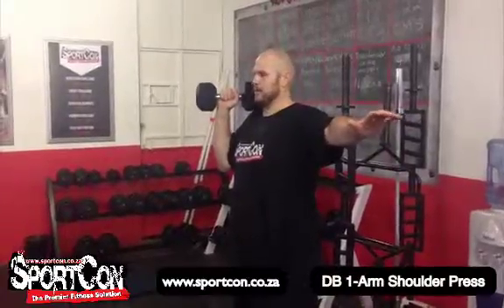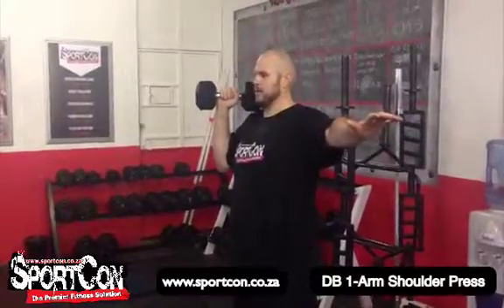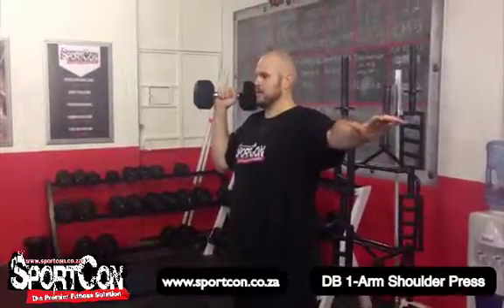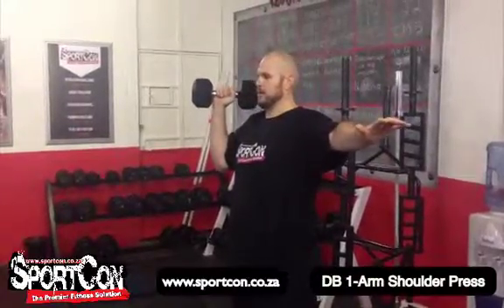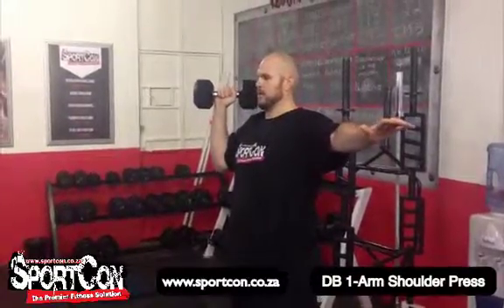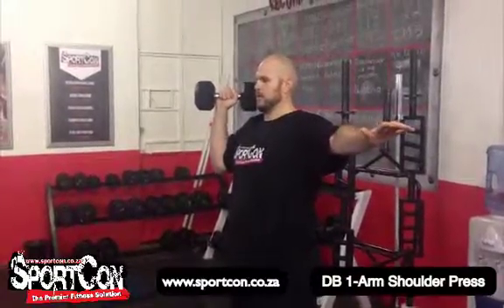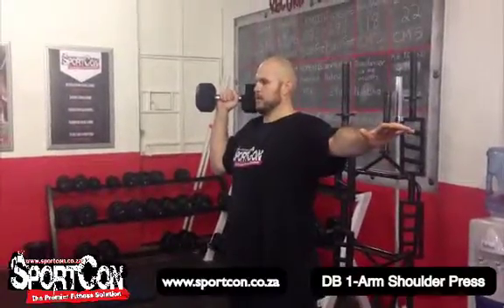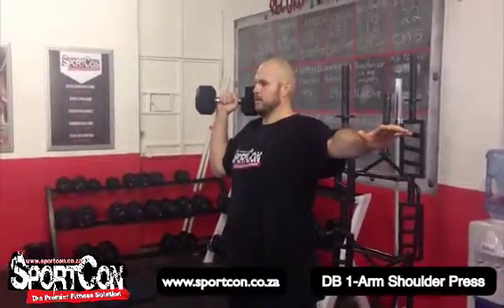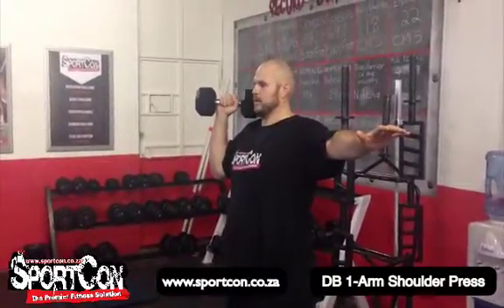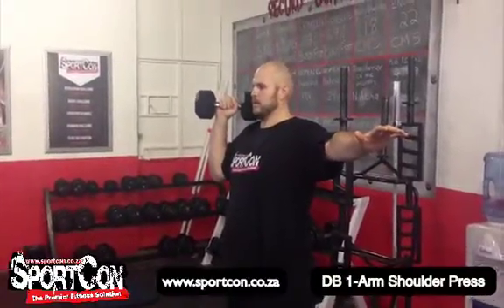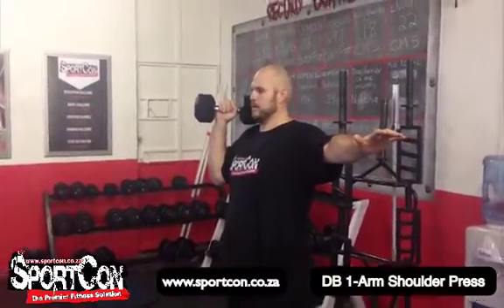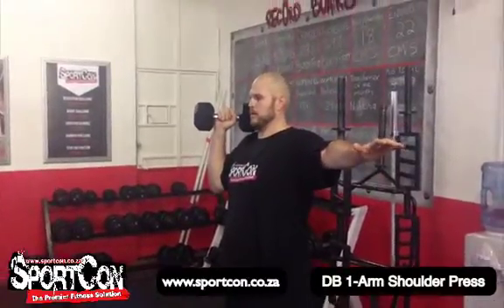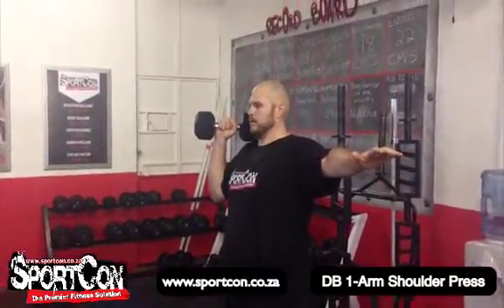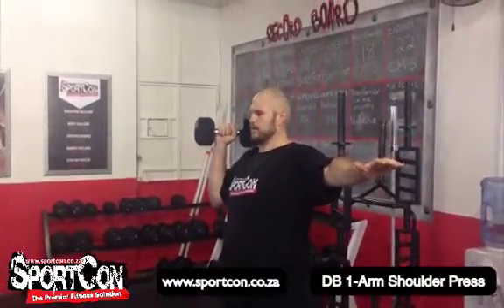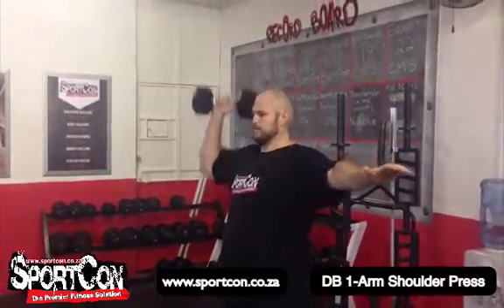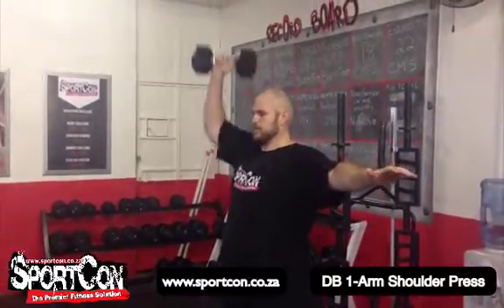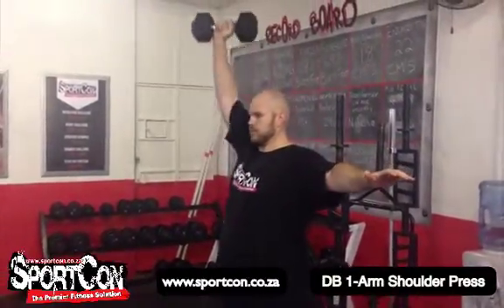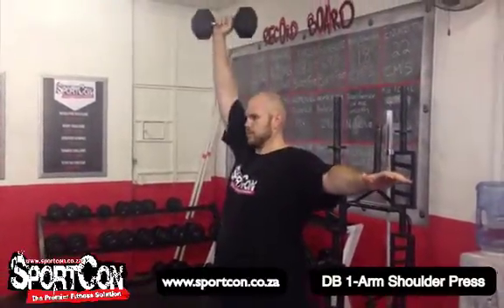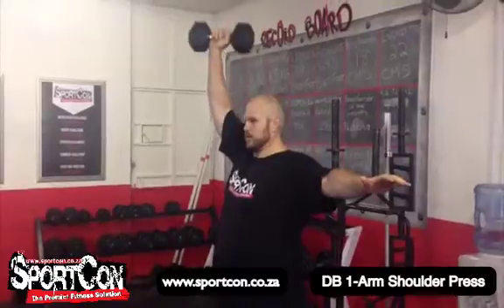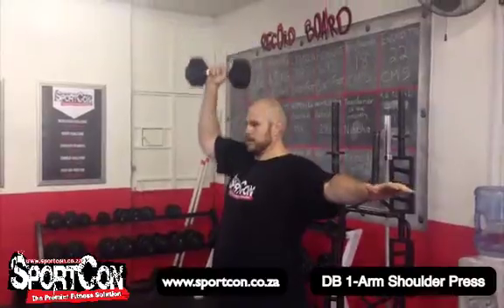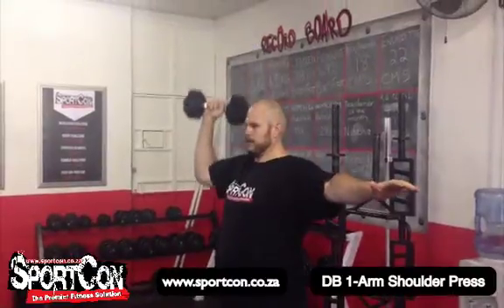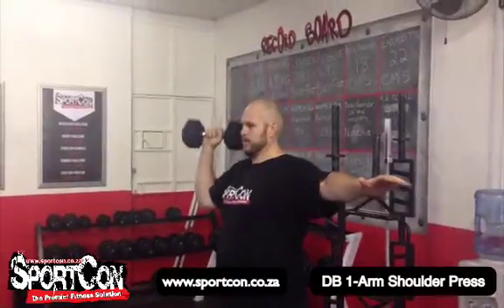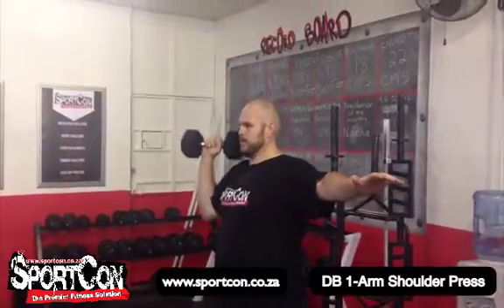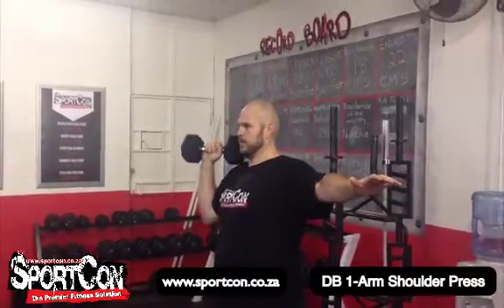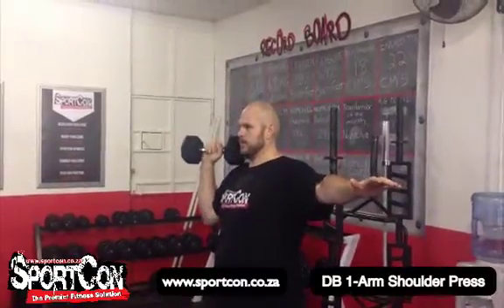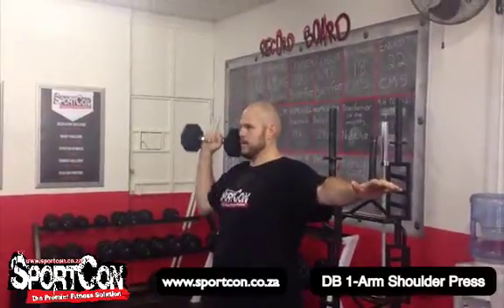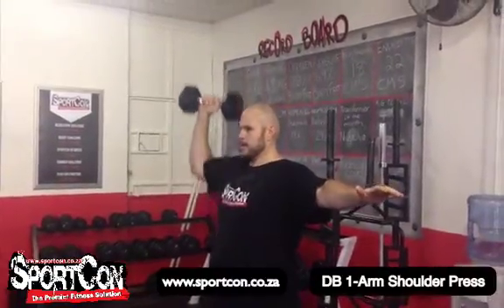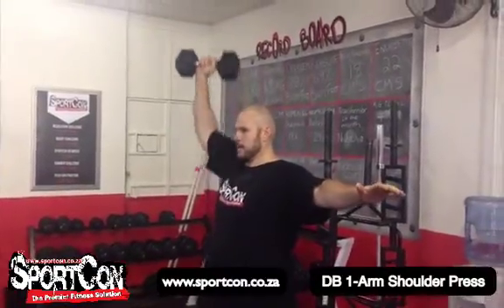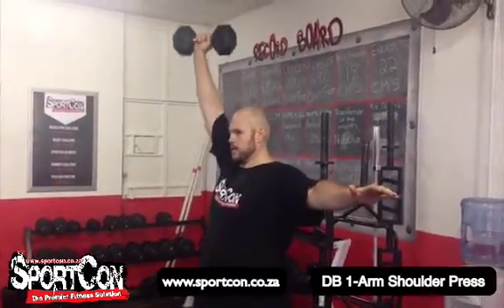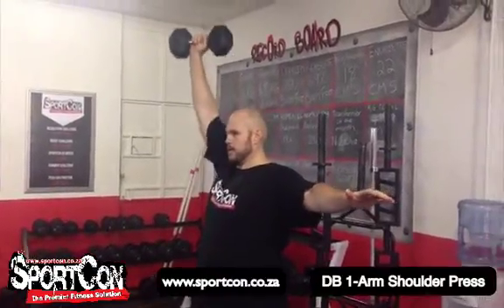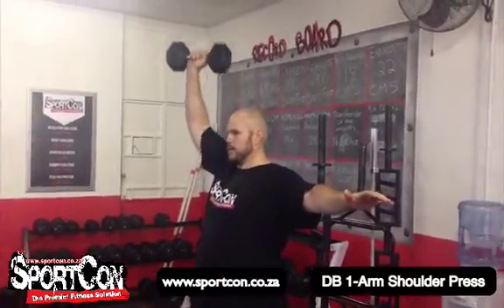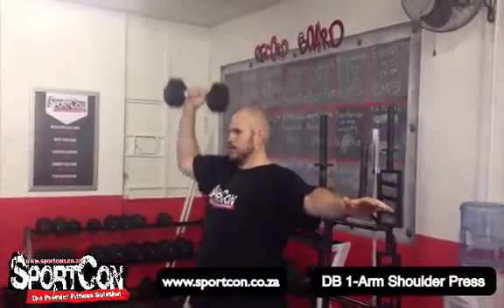Welcome to the one-arm dumbbell shoulder press. As you can see, hands out for counterbalance. It's a nice and easy push up.